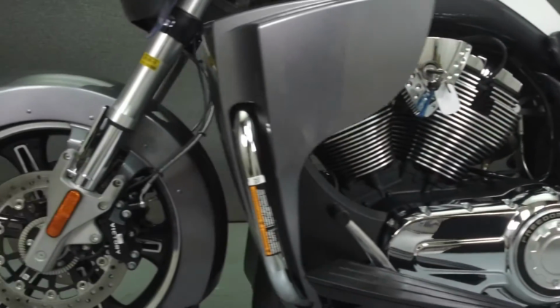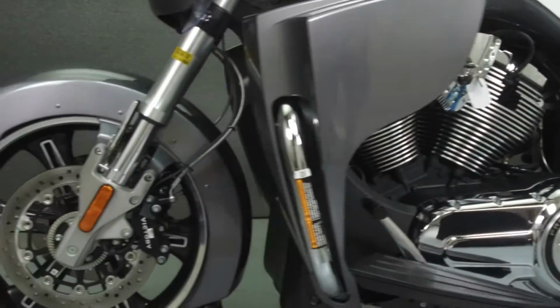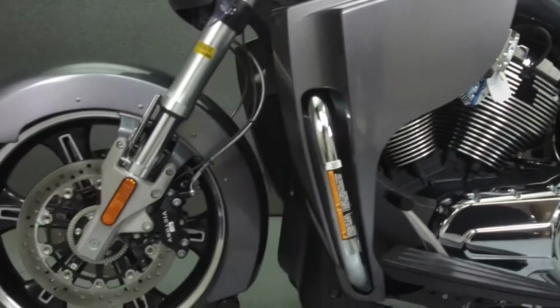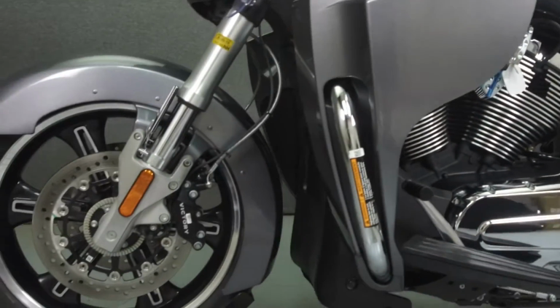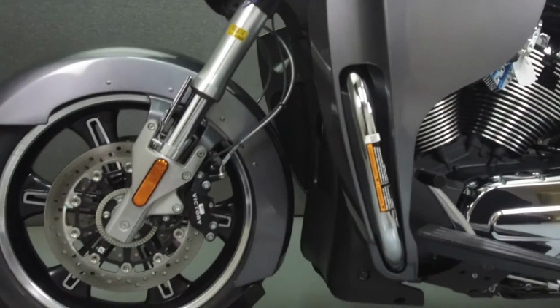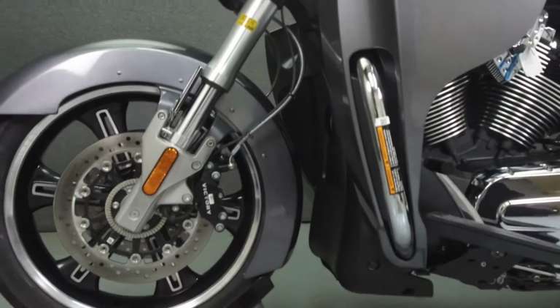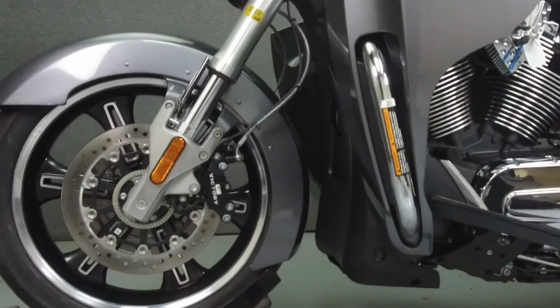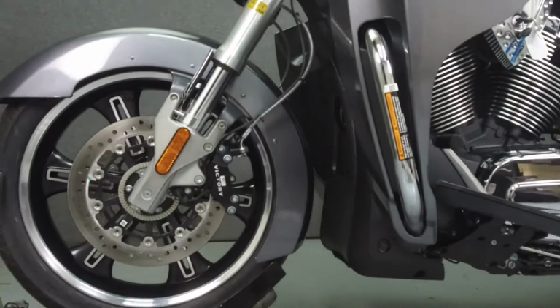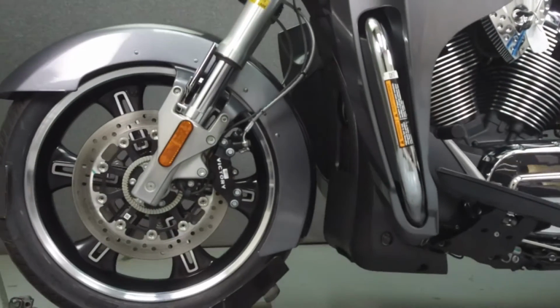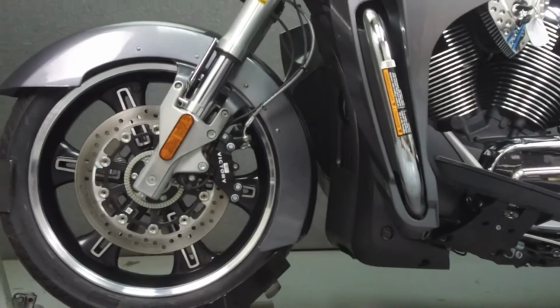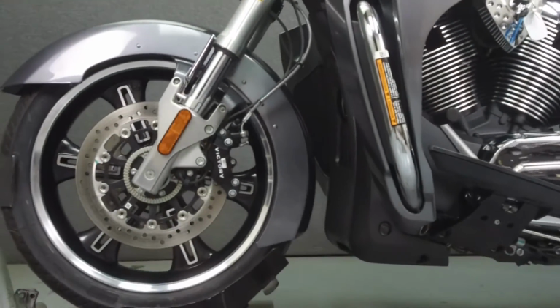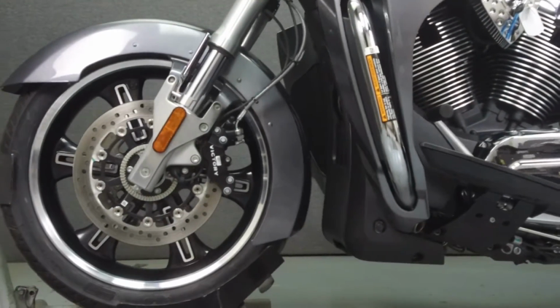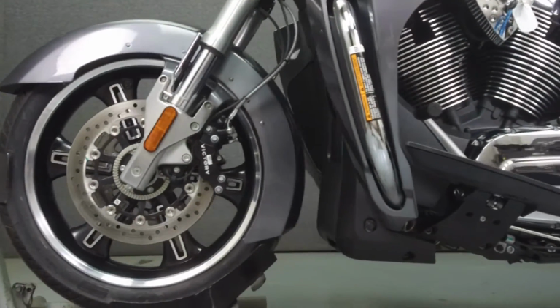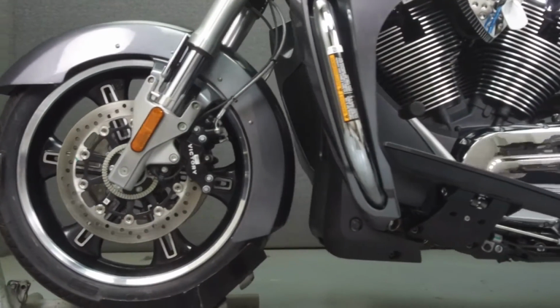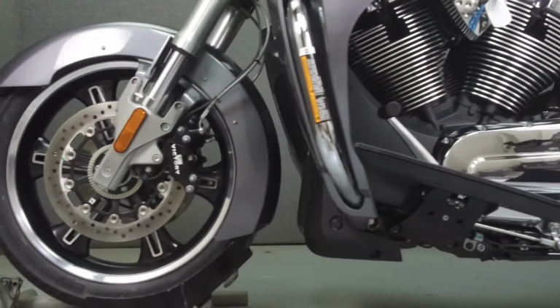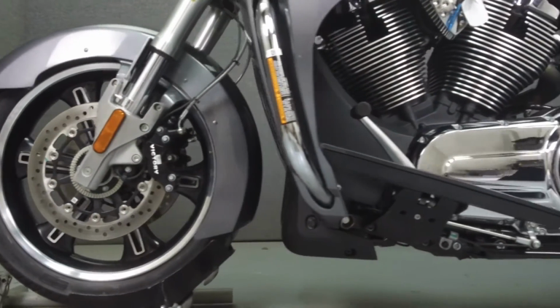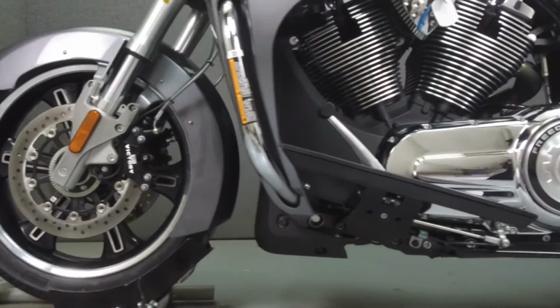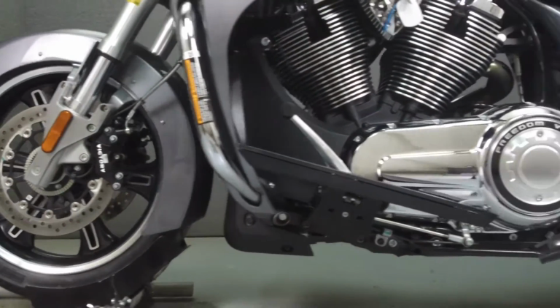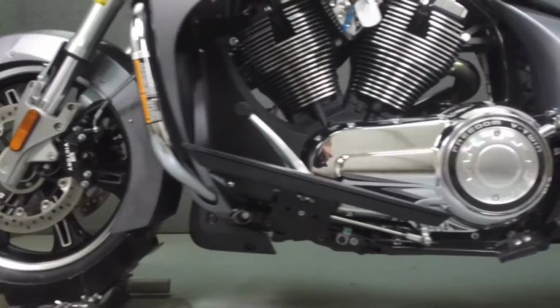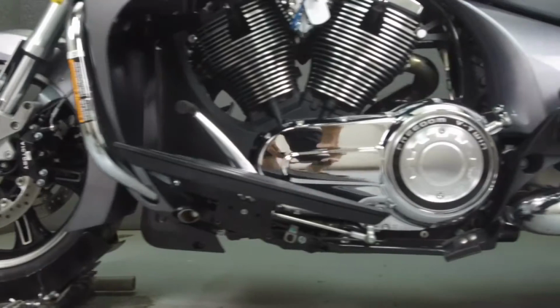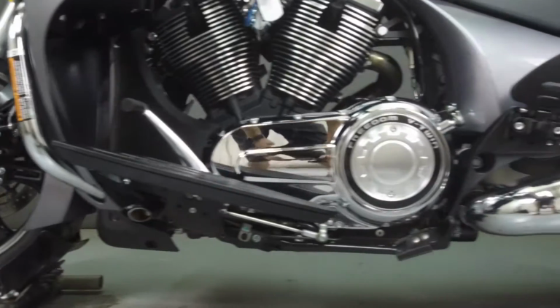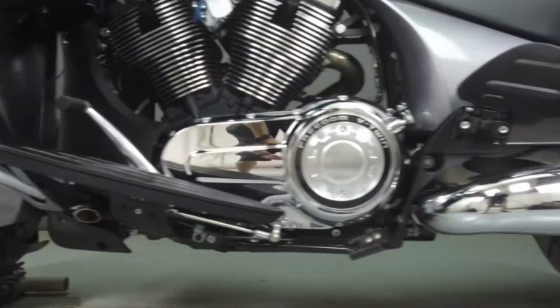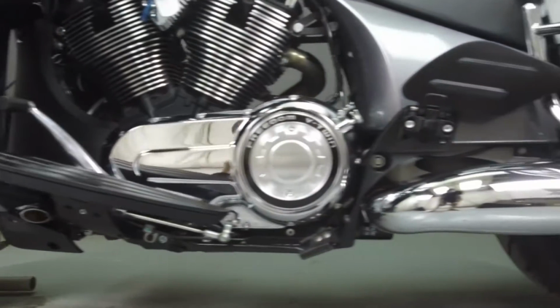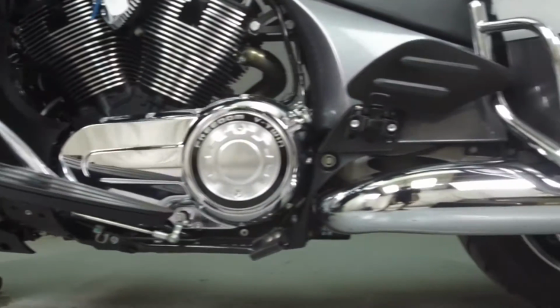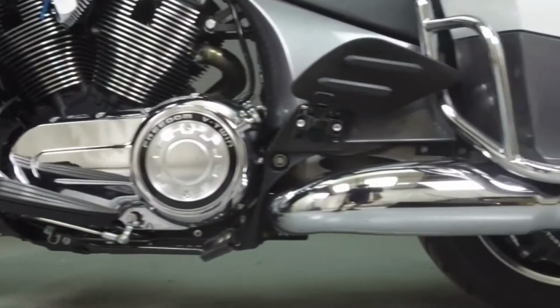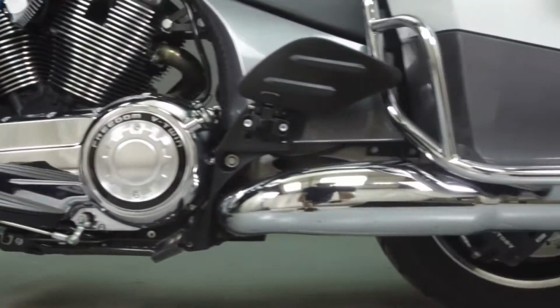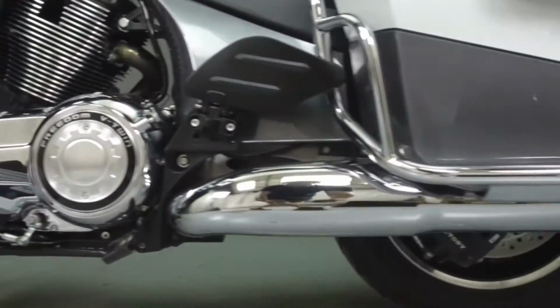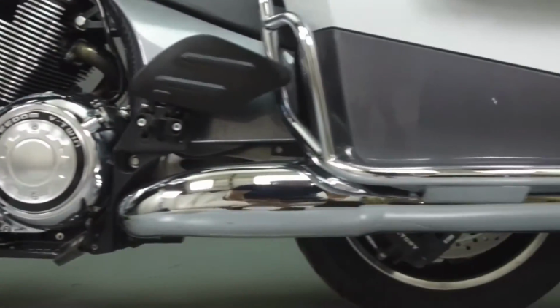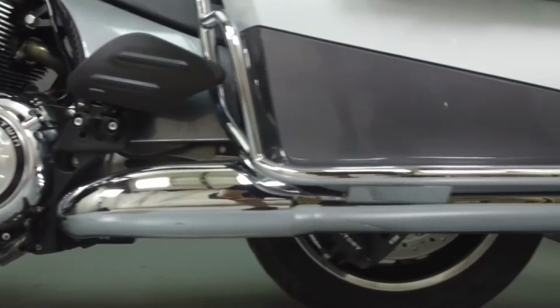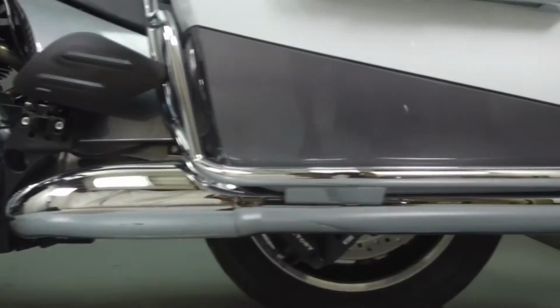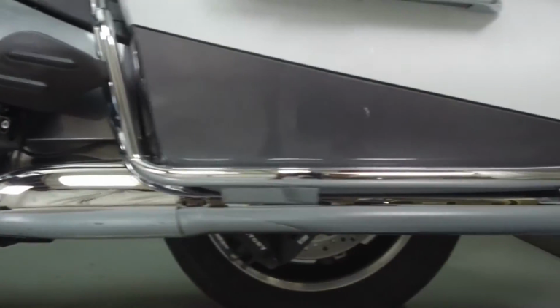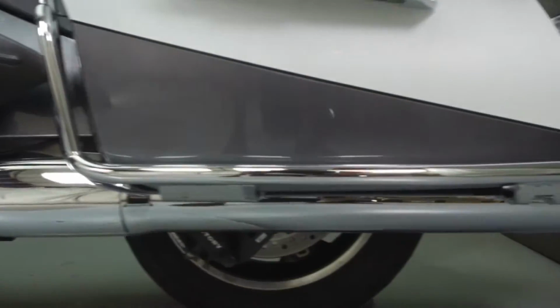It has been upgraded with a Victory Performance exhaust, quick-detach trunk hardware, and bag guards.